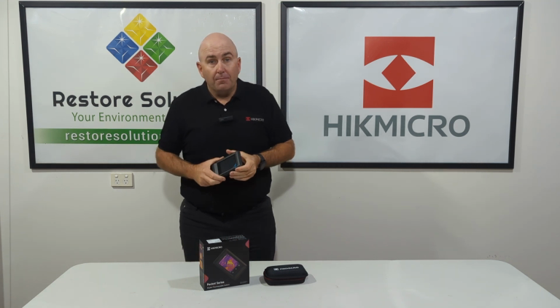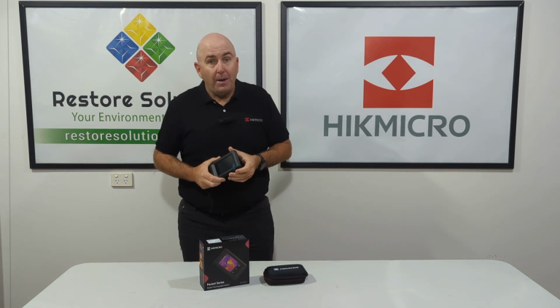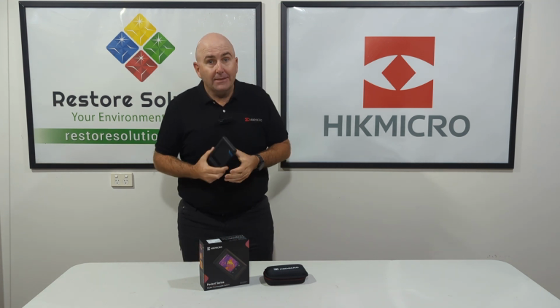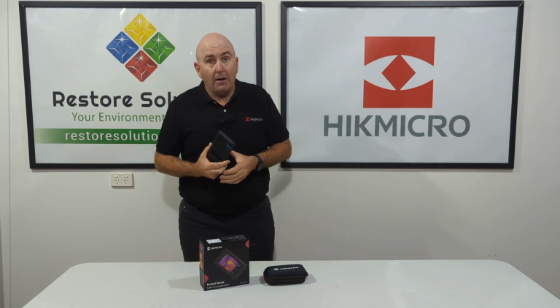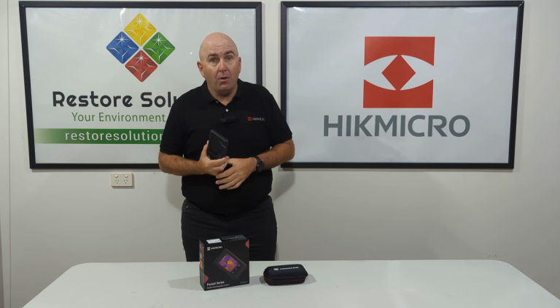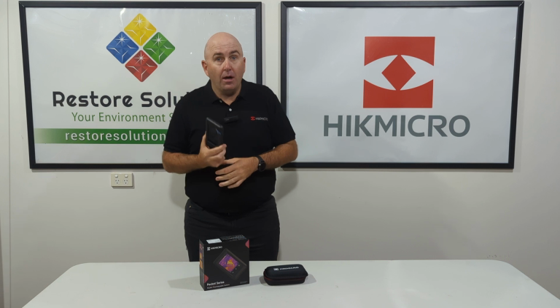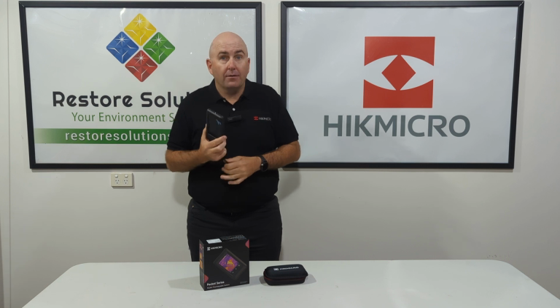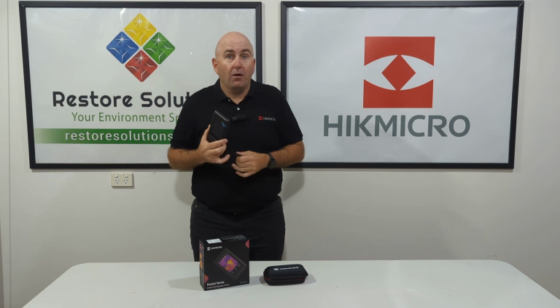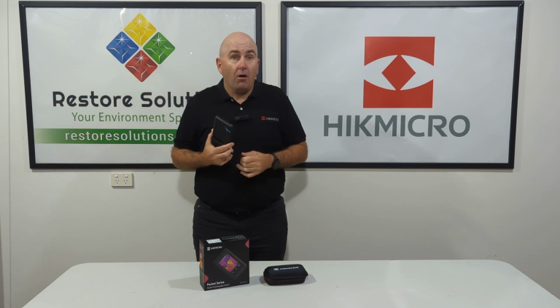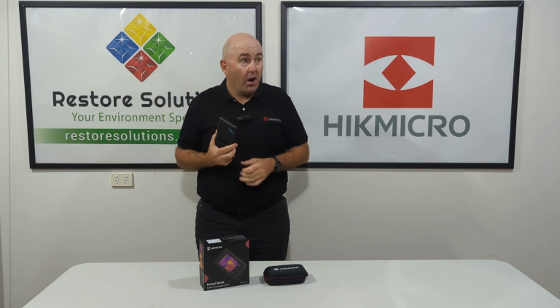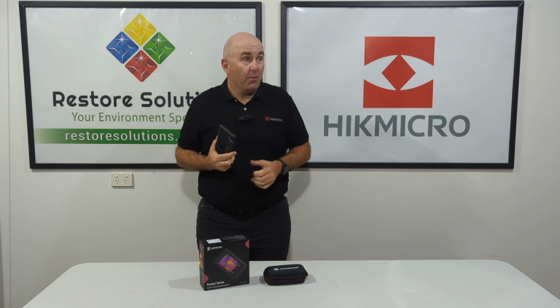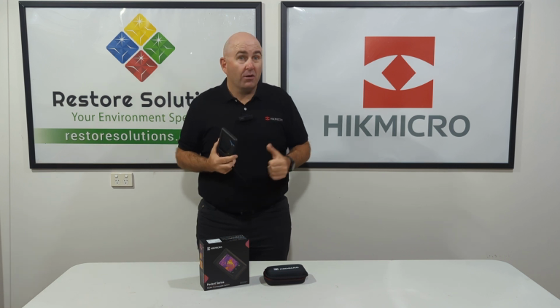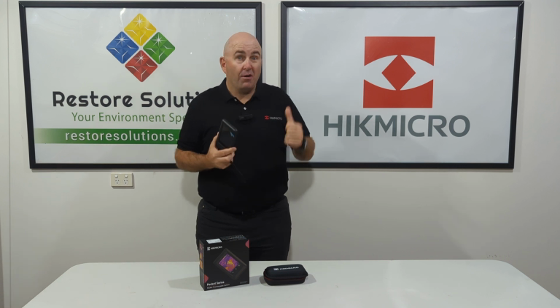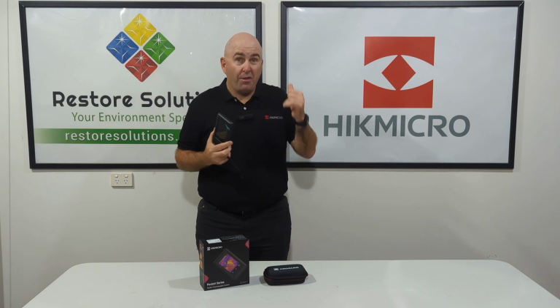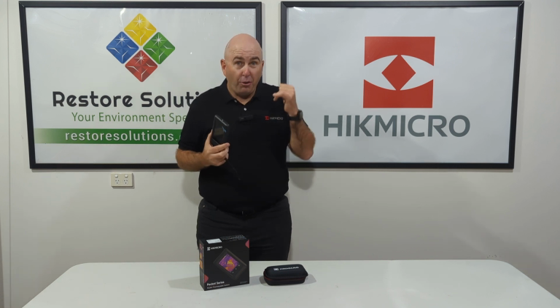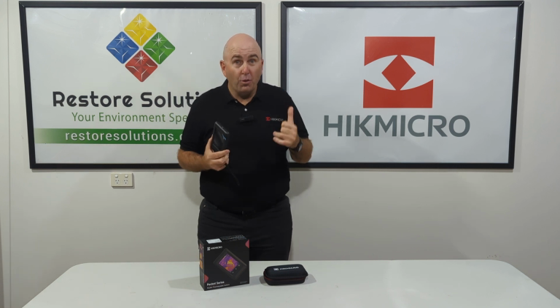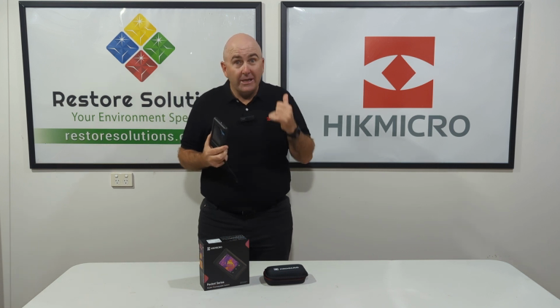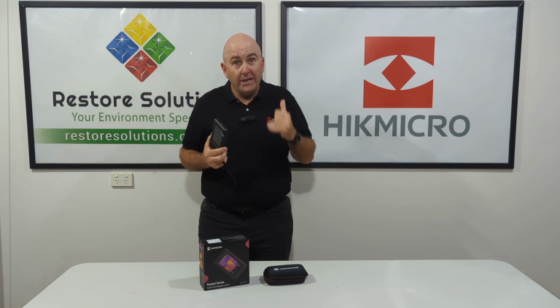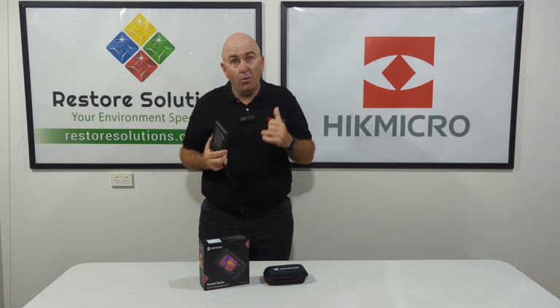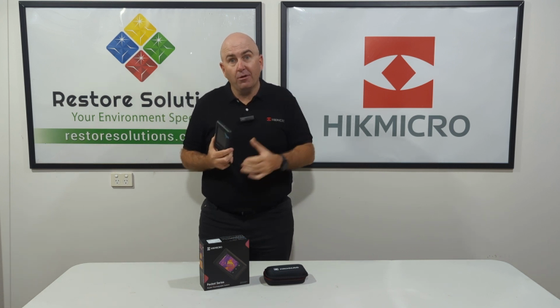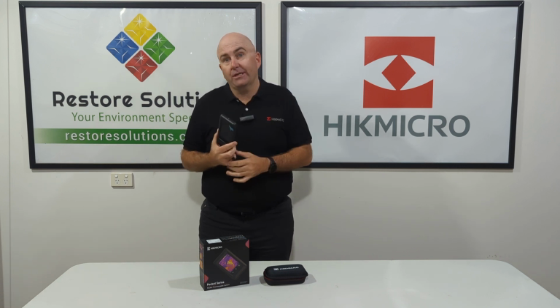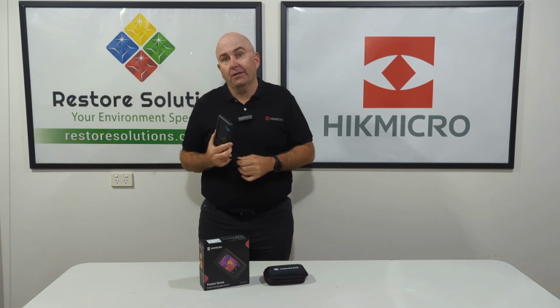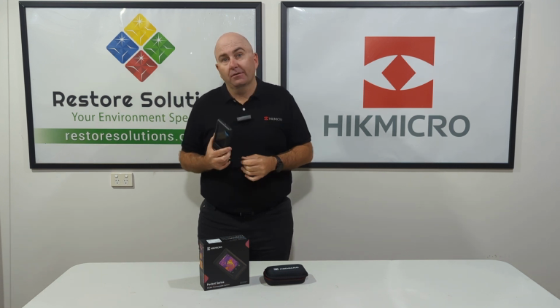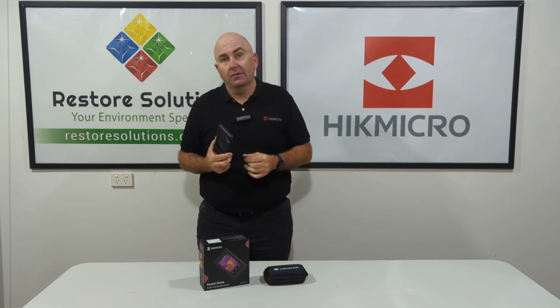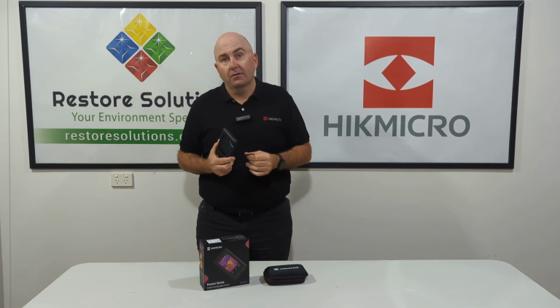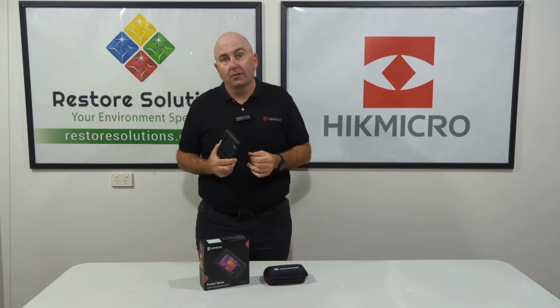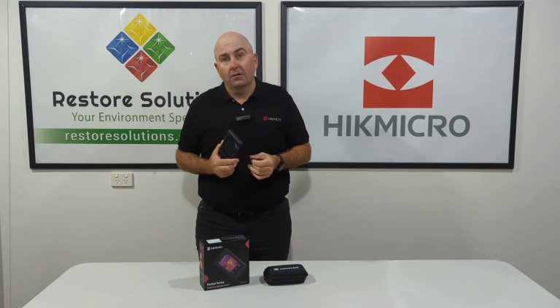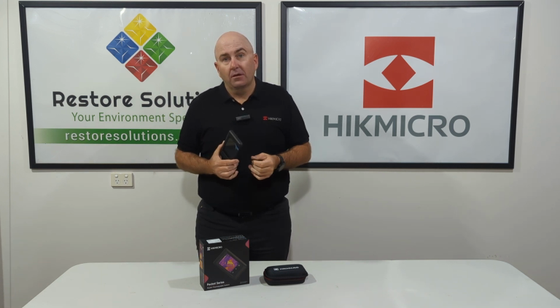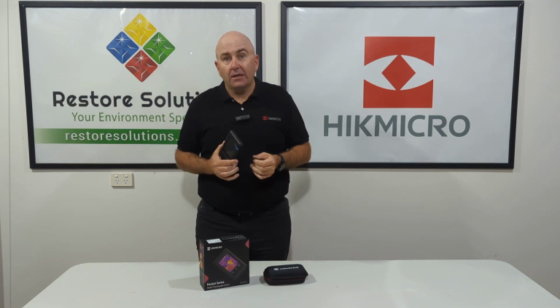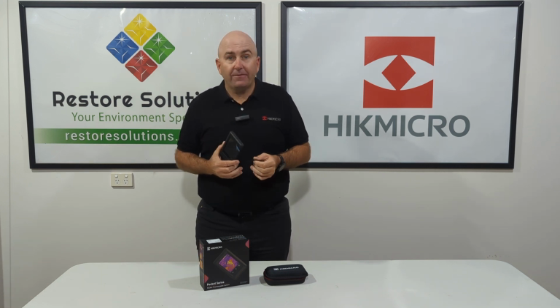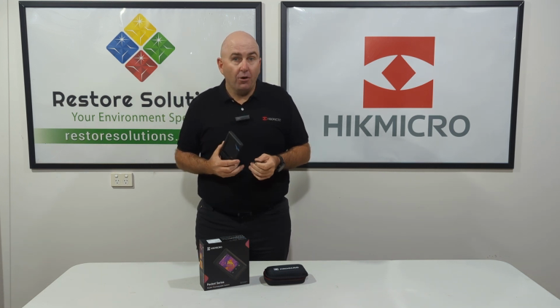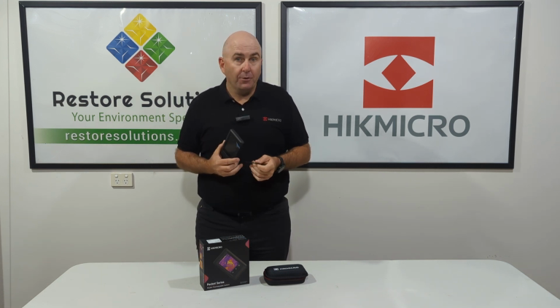So that's one of the great features about this Pocket 2. It's backed up by Hype Micro with a three year warranty. It's phenomenal.